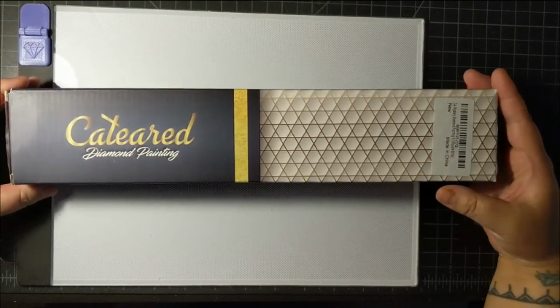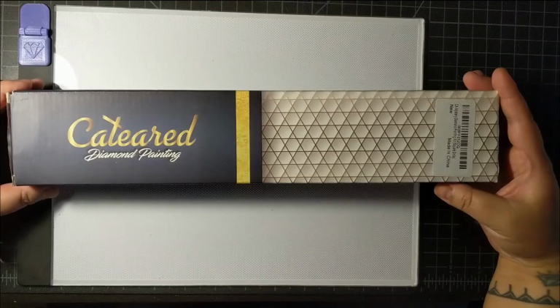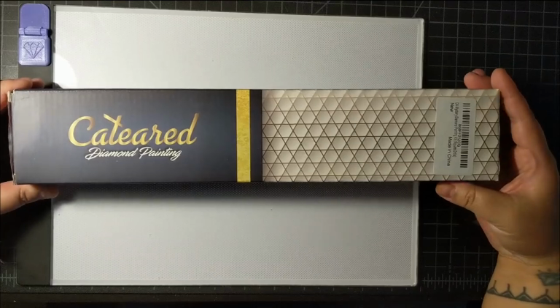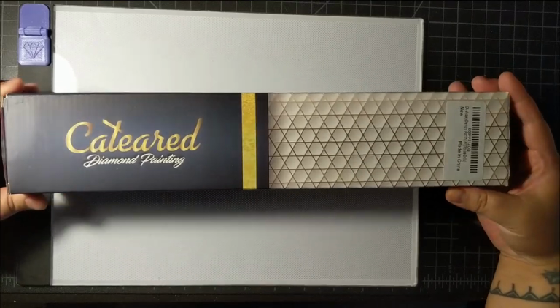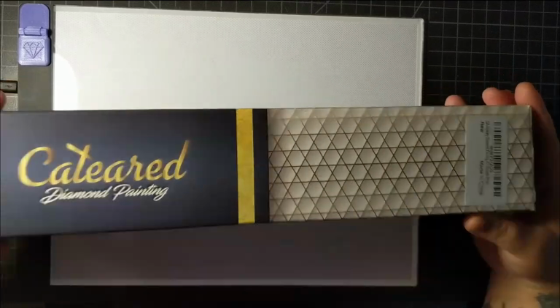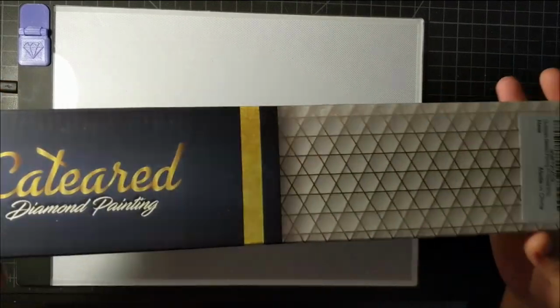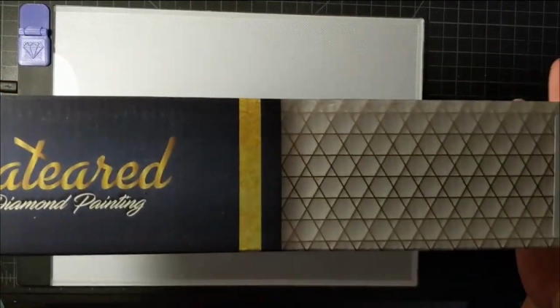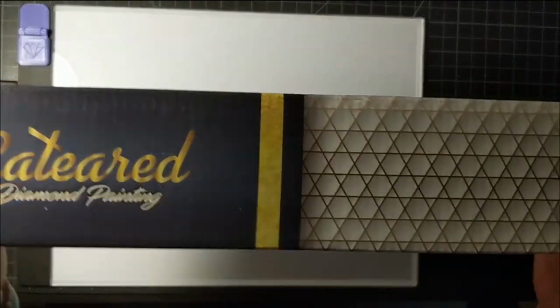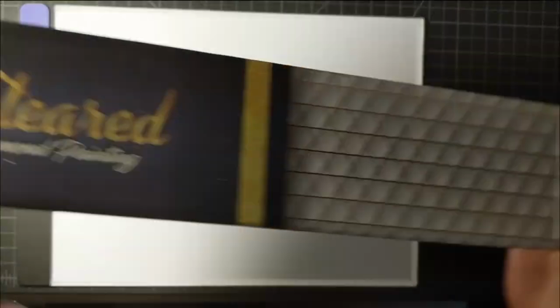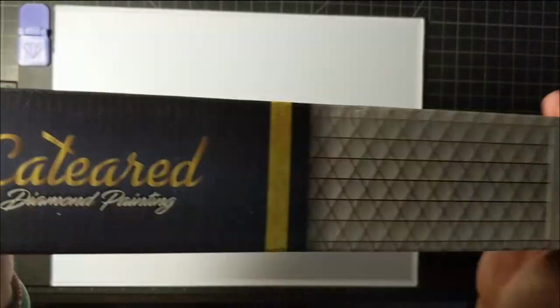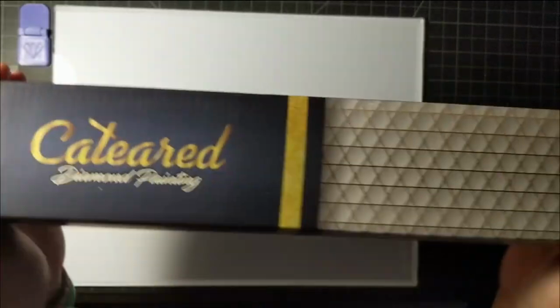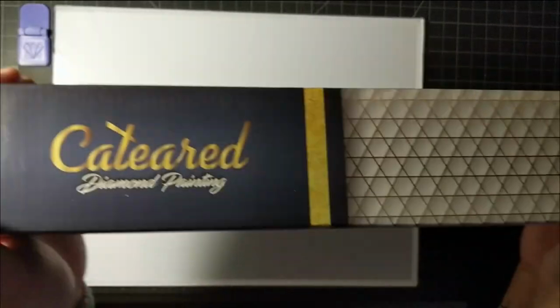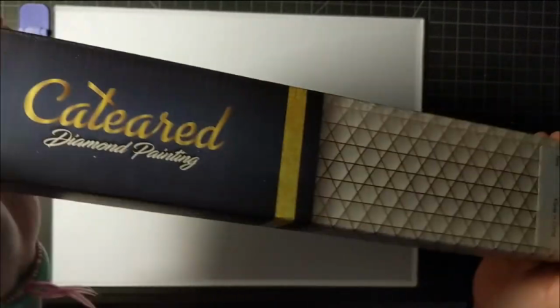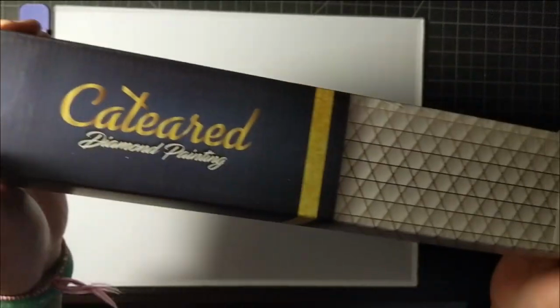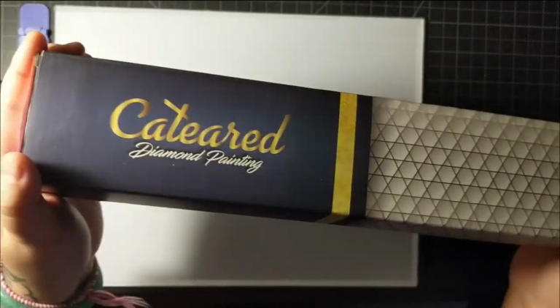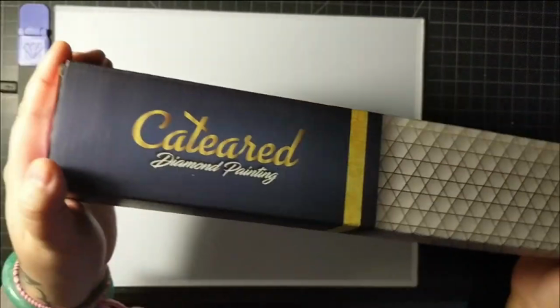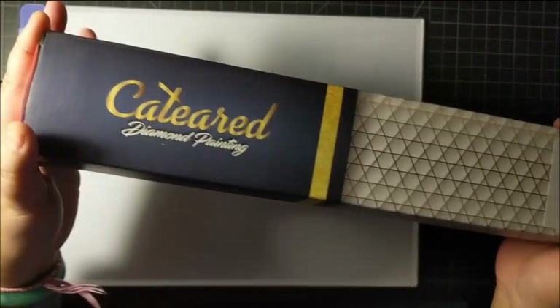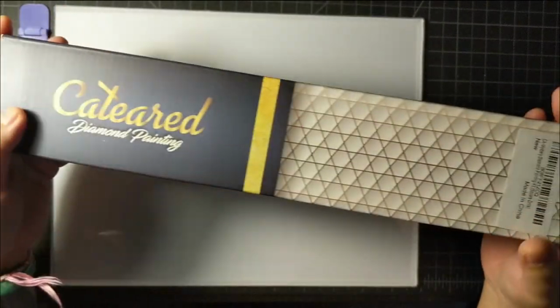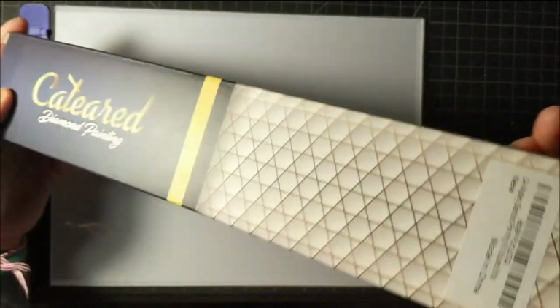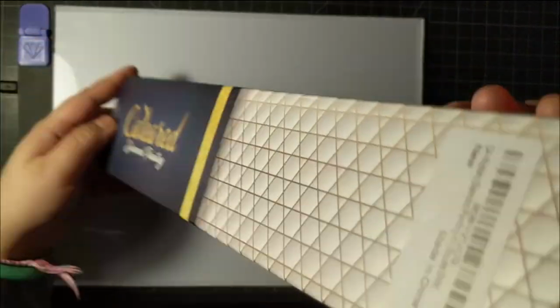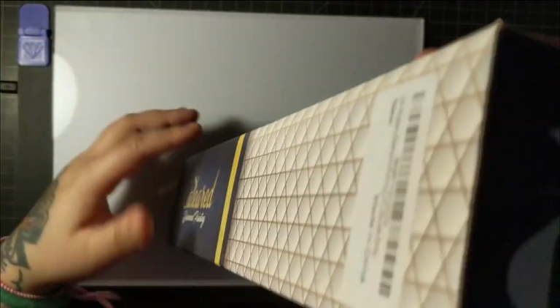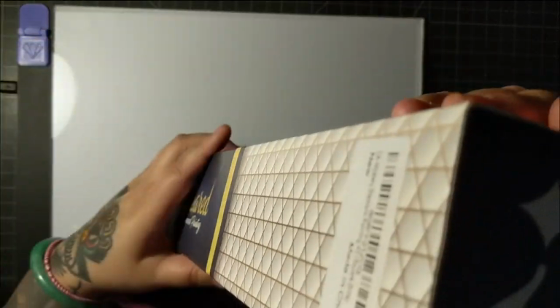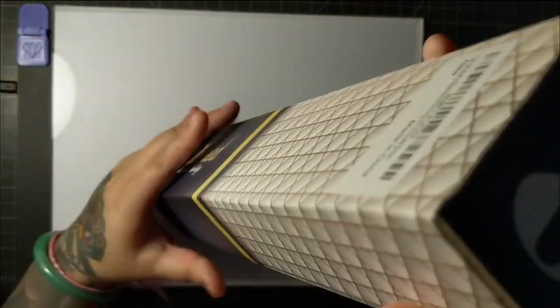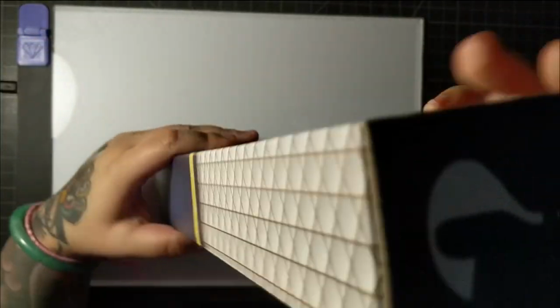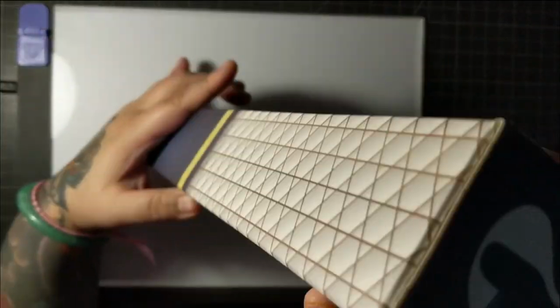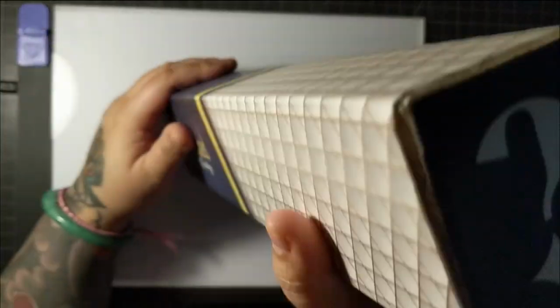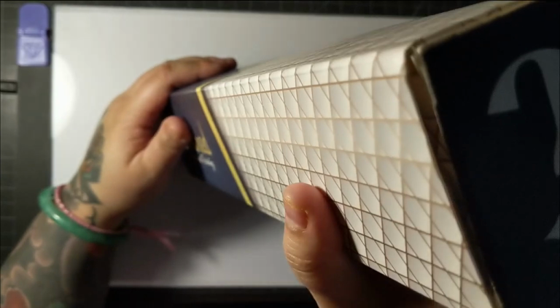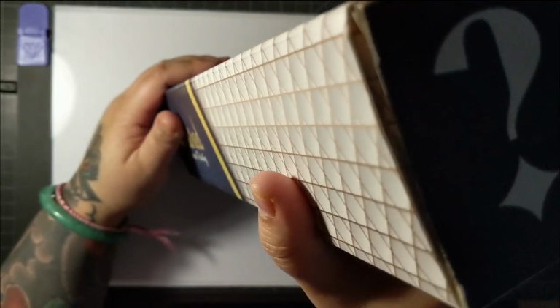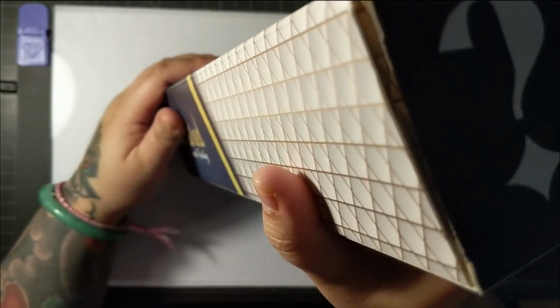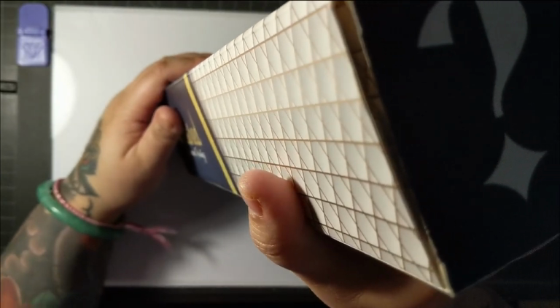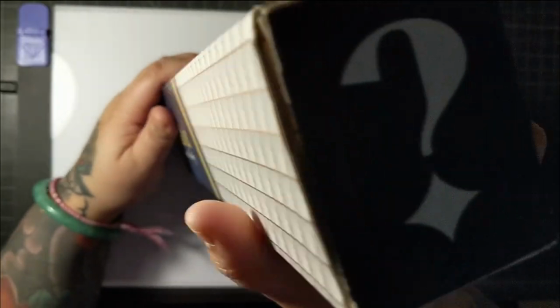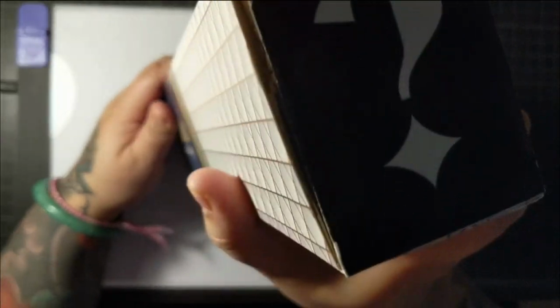Today we're going to be unboxing my very first mystery diamond painting. What is it? Who knows? Because it is a mystery.